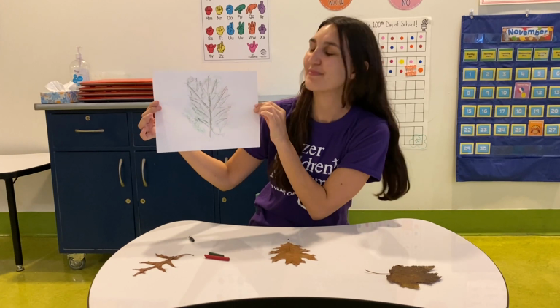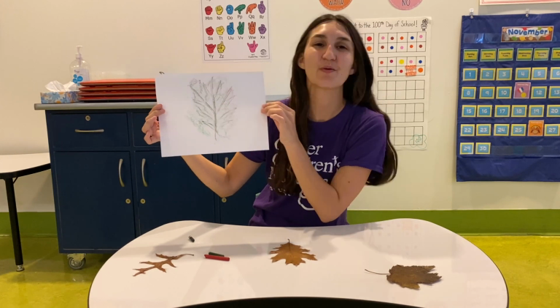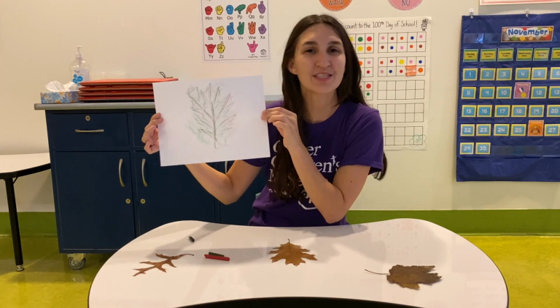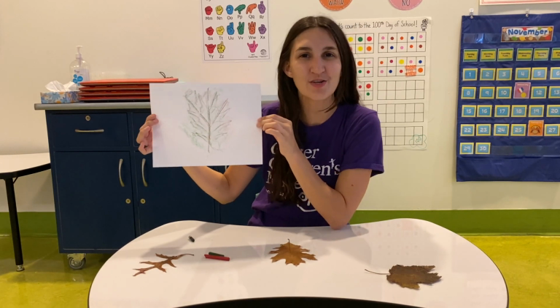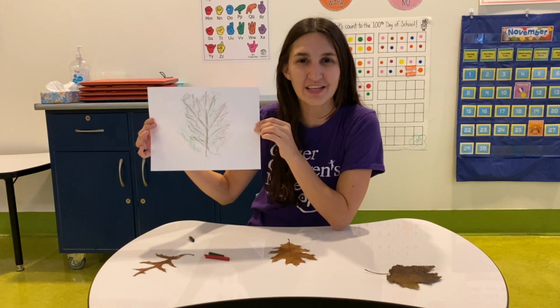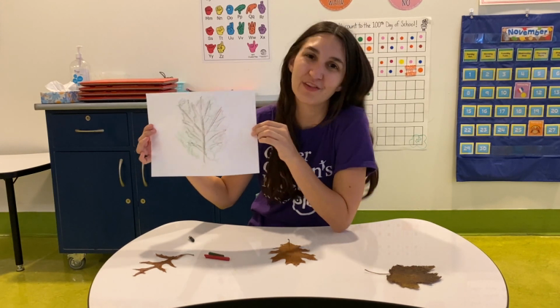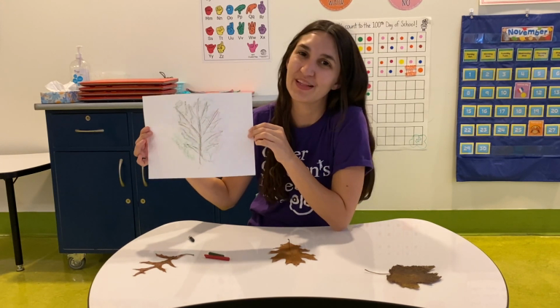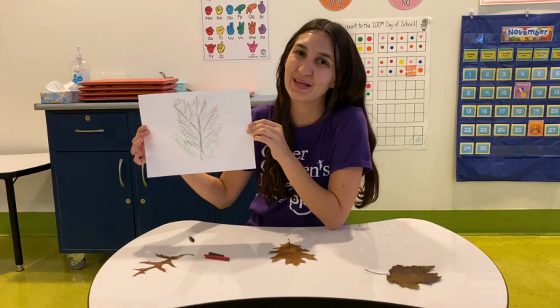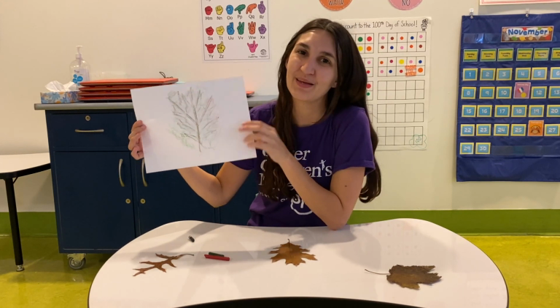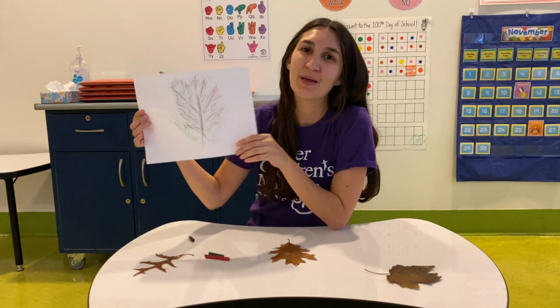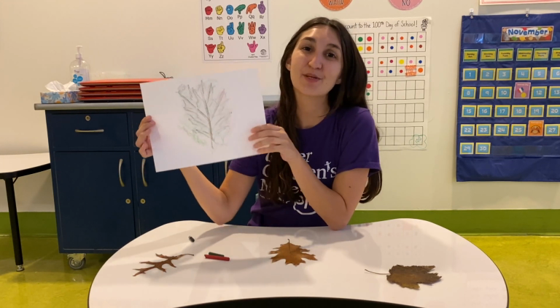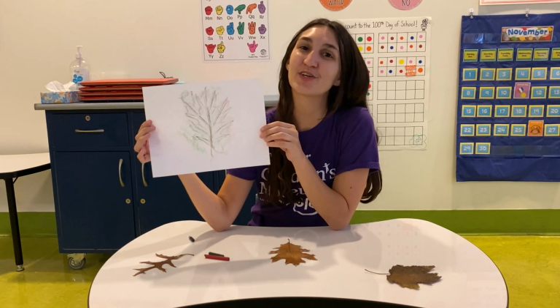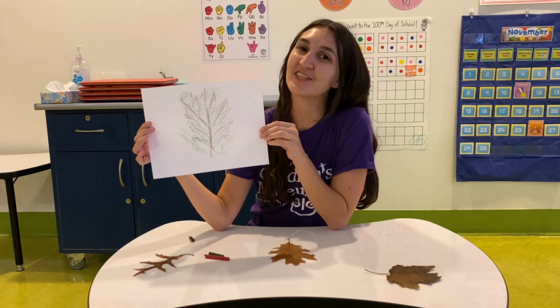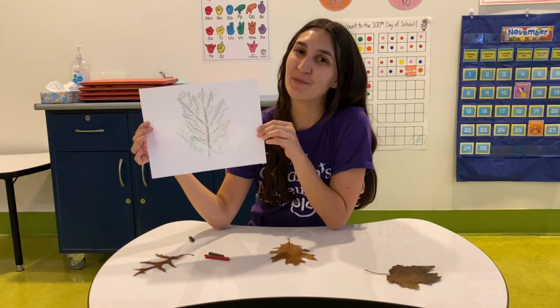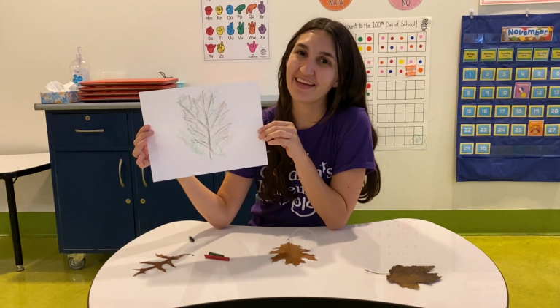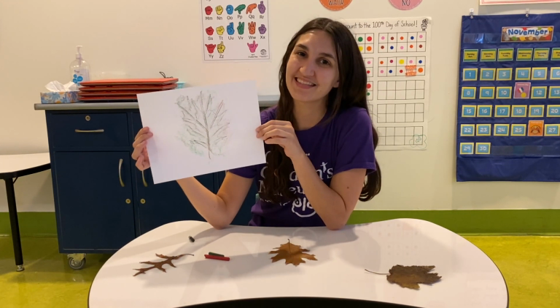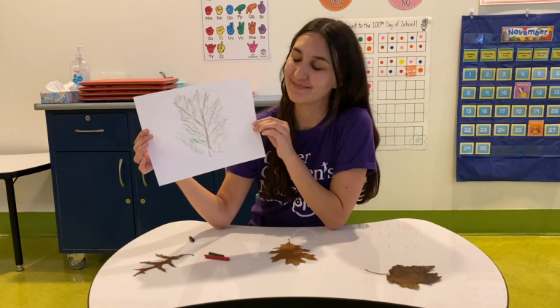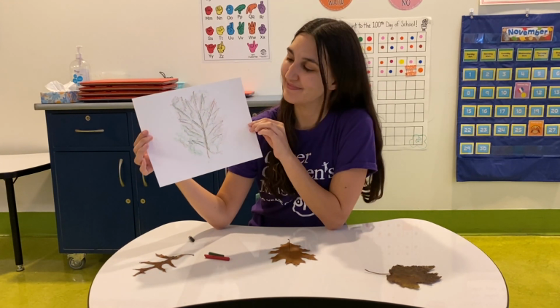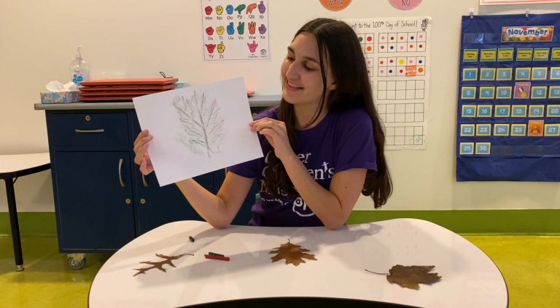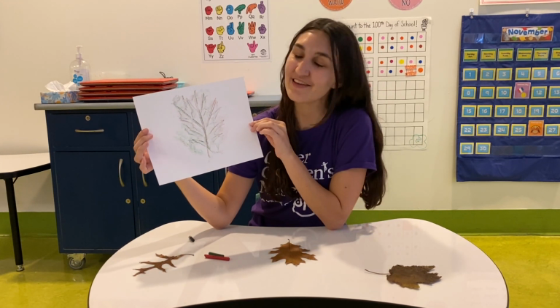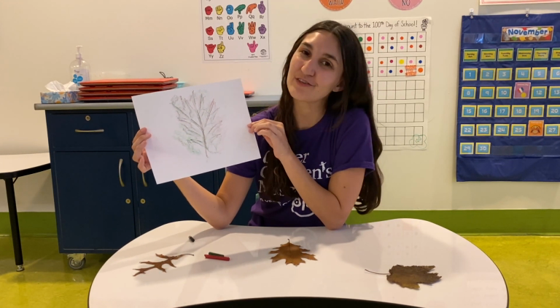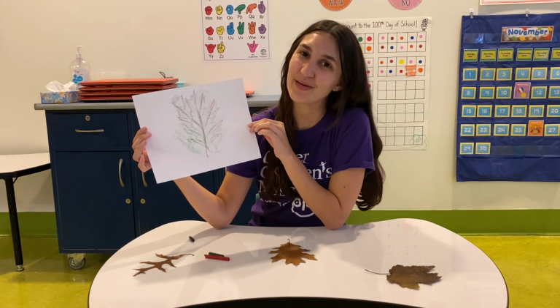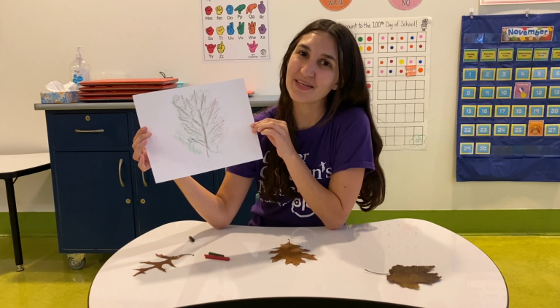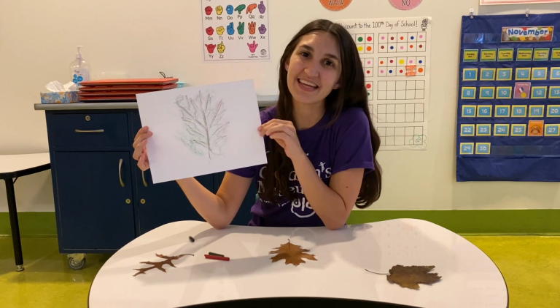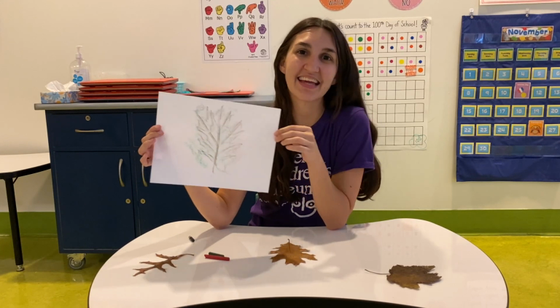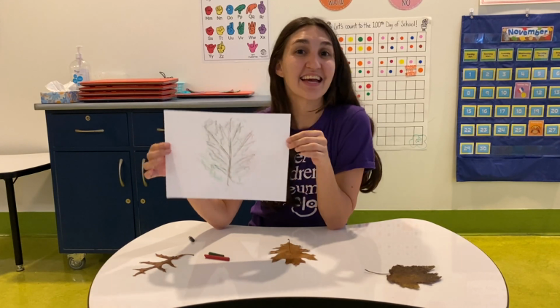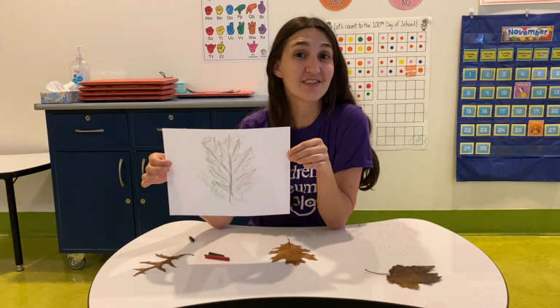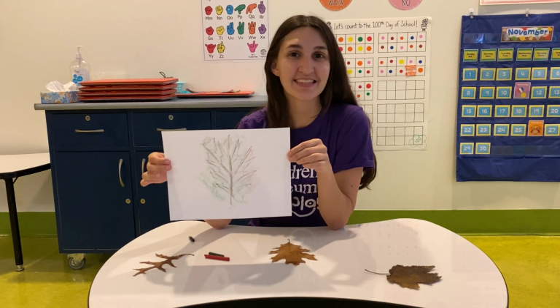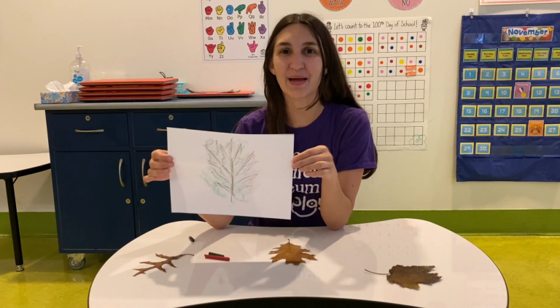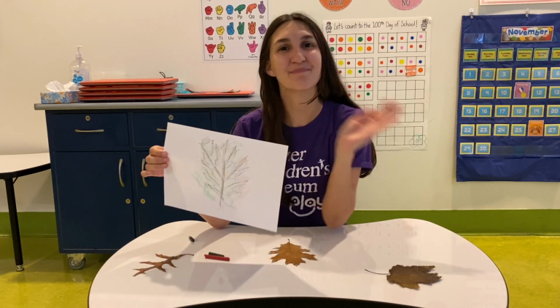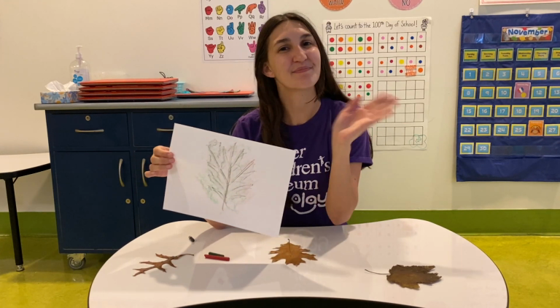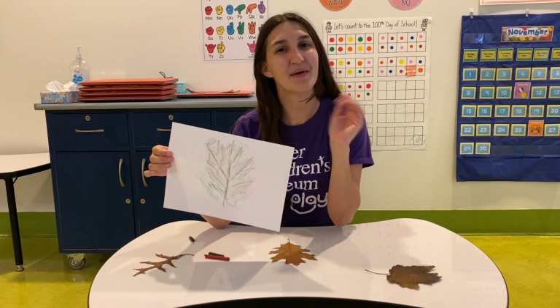Ta-da! What does your leaf look like? Be sure to share with us. Thank you for joining me today. Until next time, buh-bye!